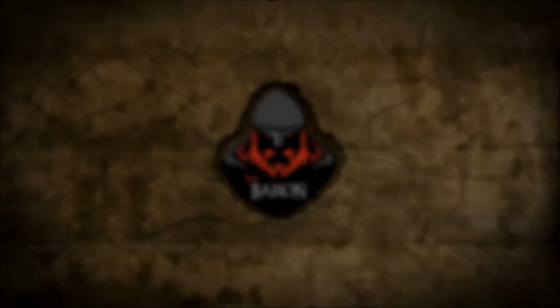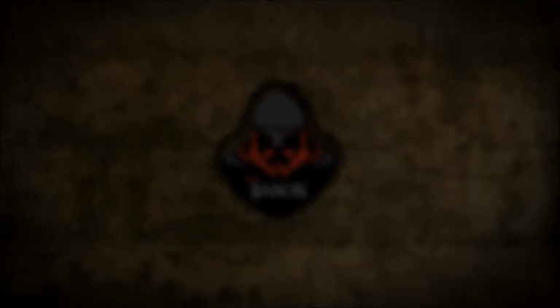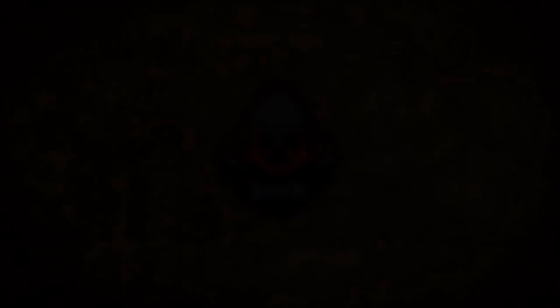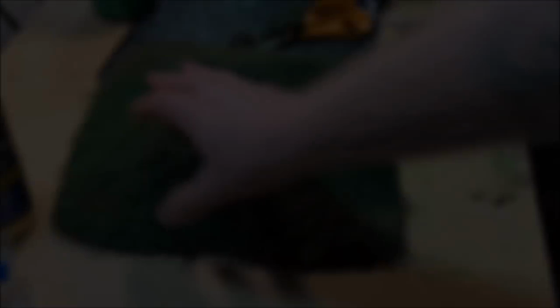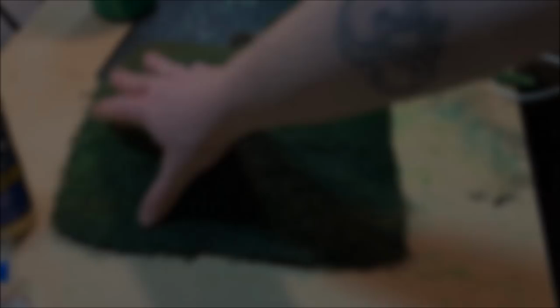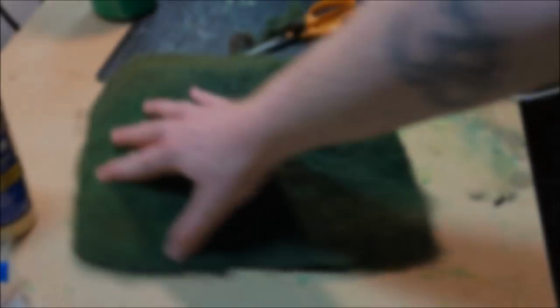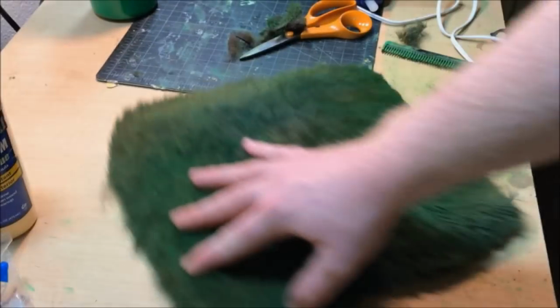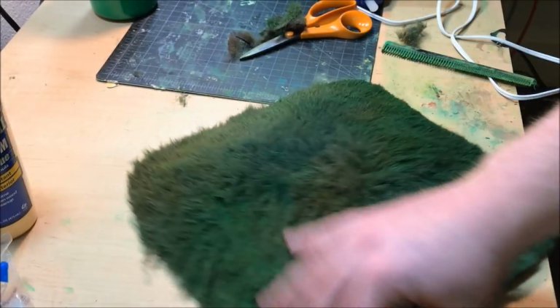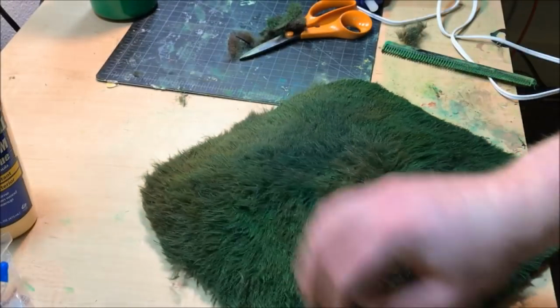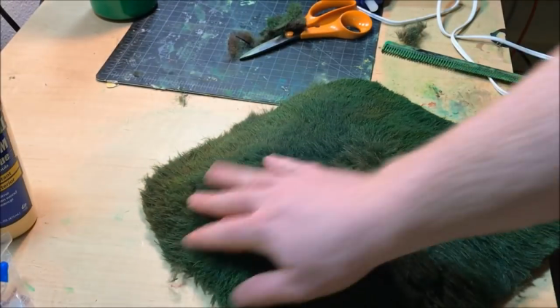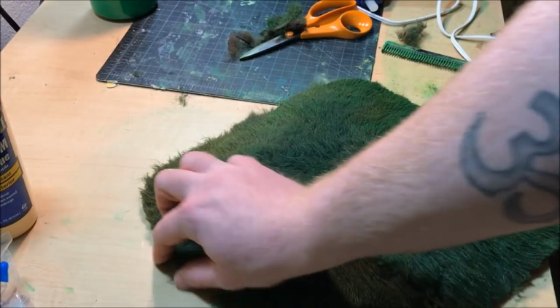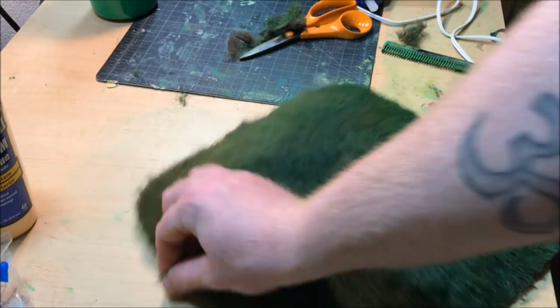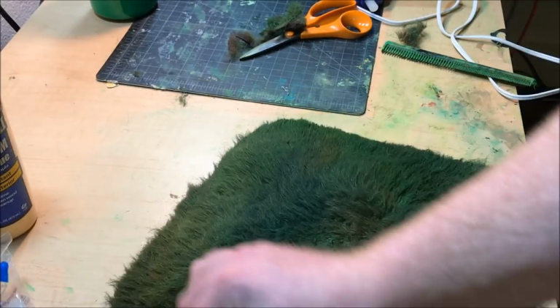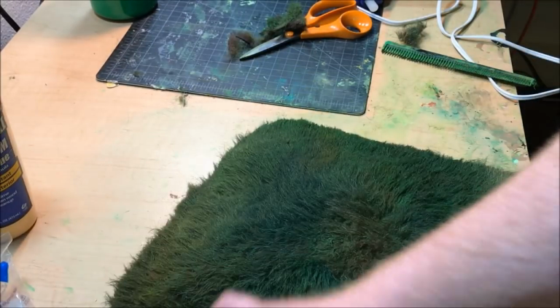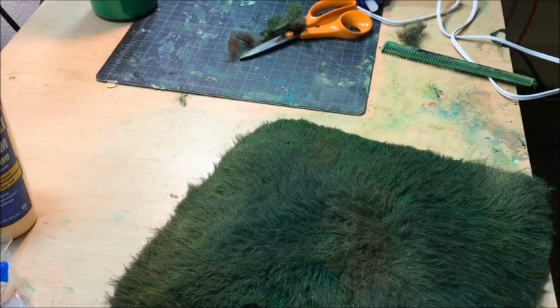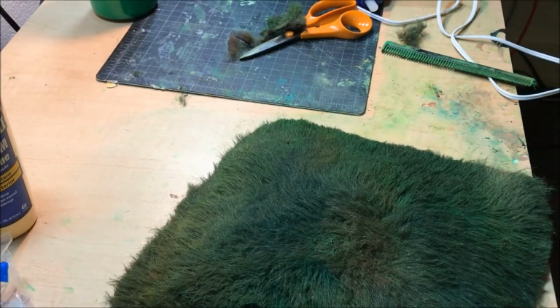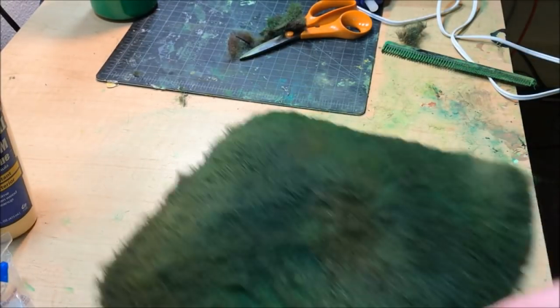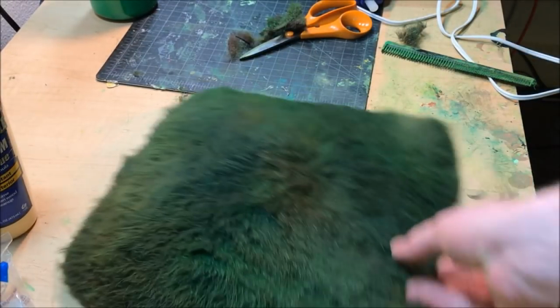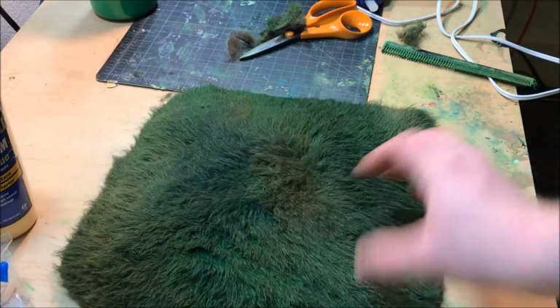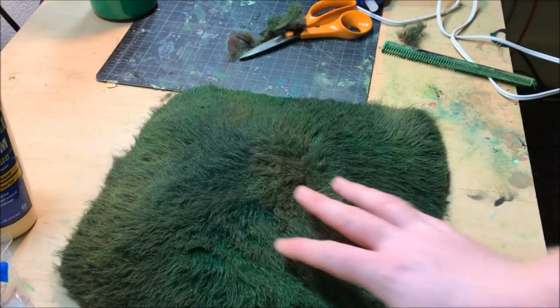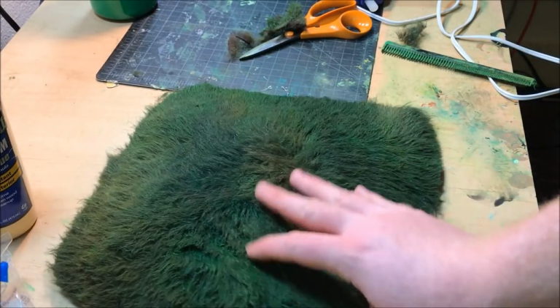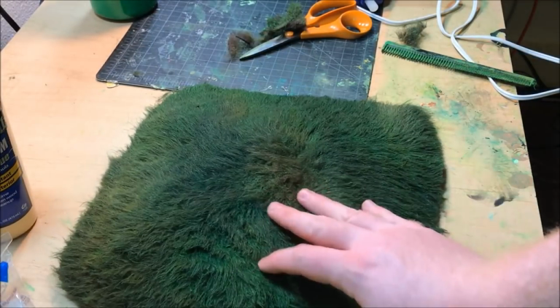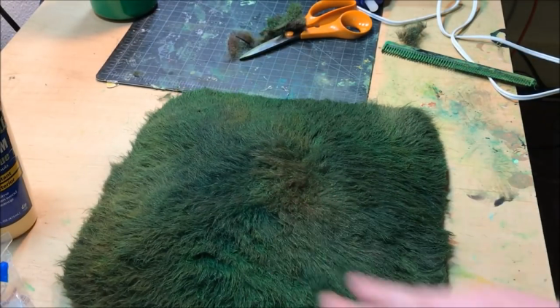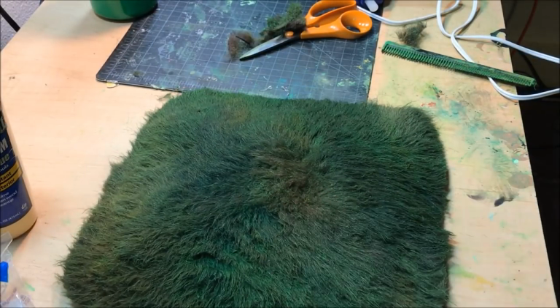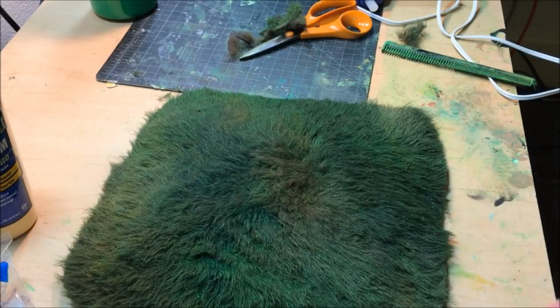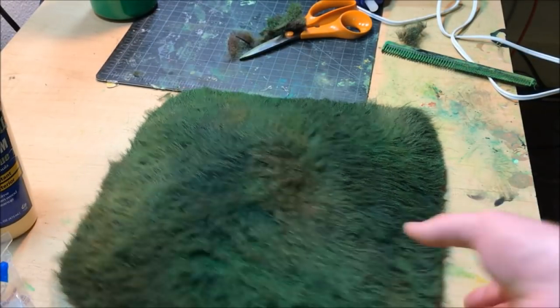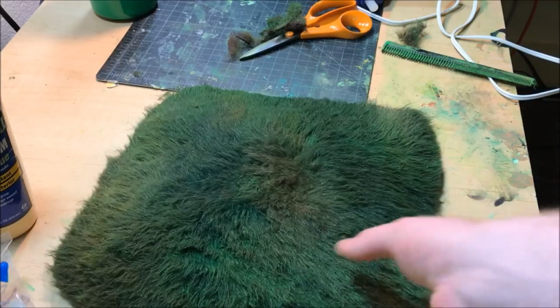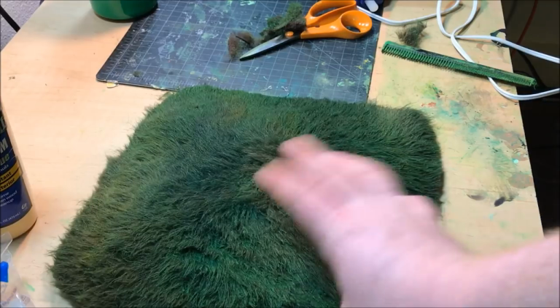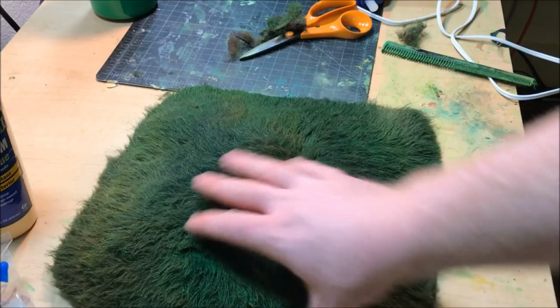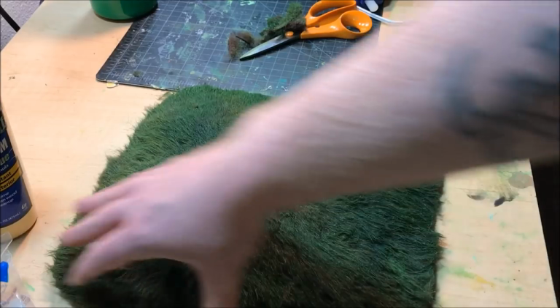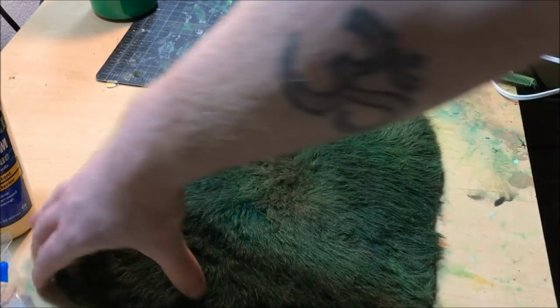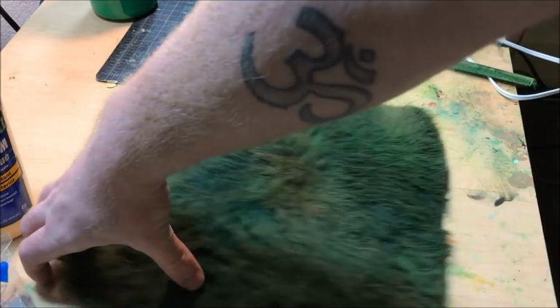Welcome back Wargamers. Today I'm going to show you how to make some quick and easy hills using faux fur.